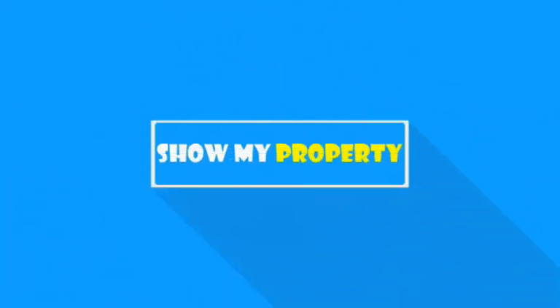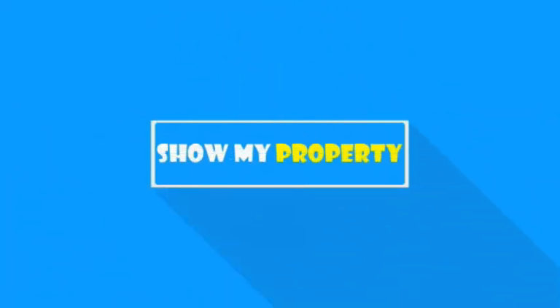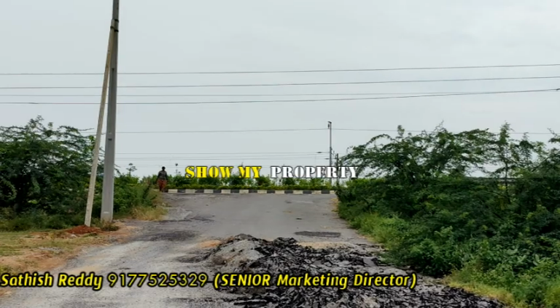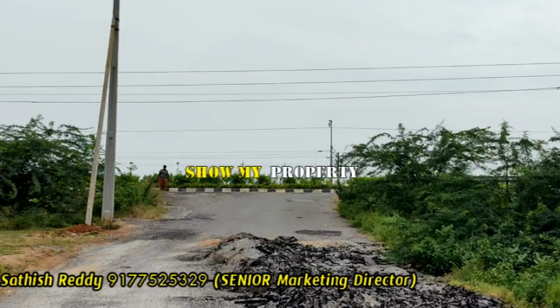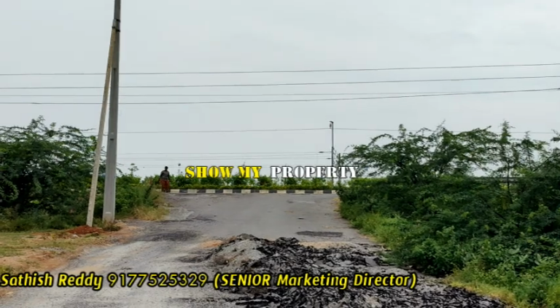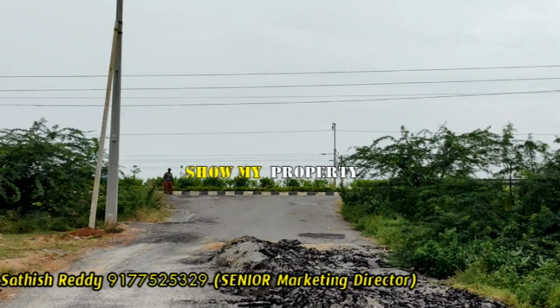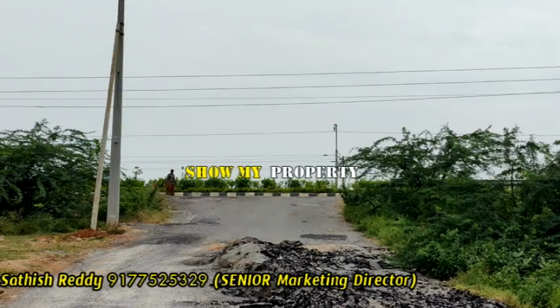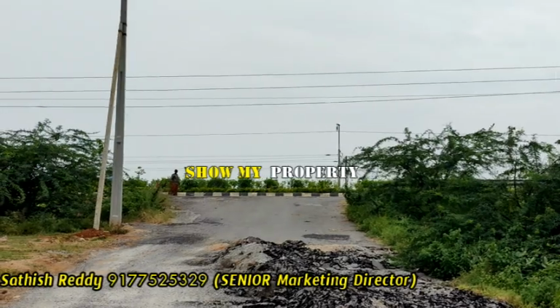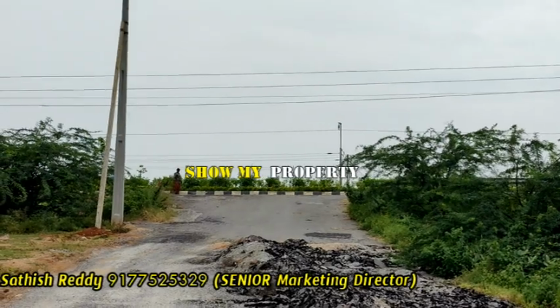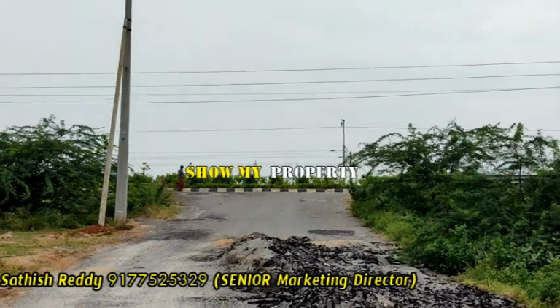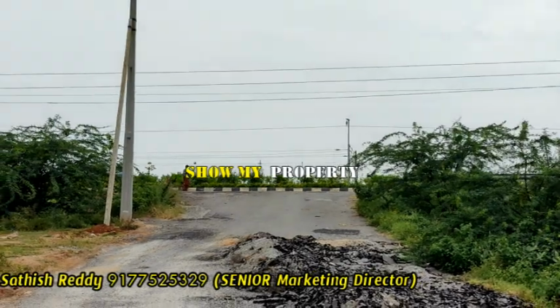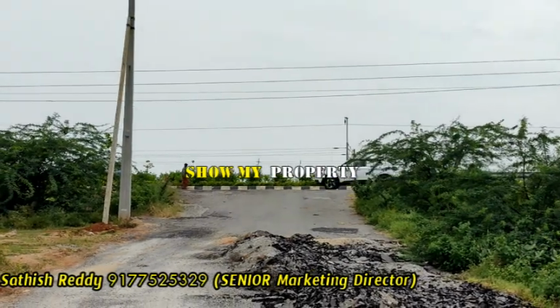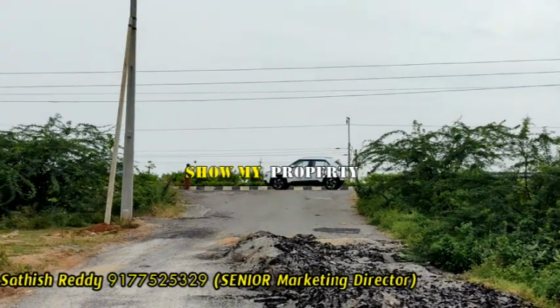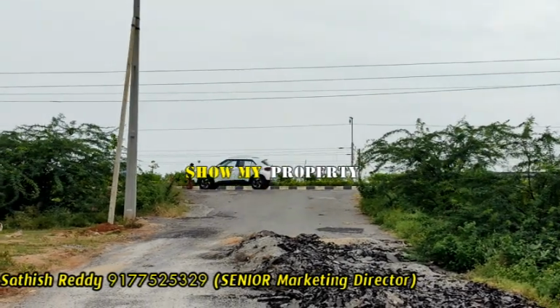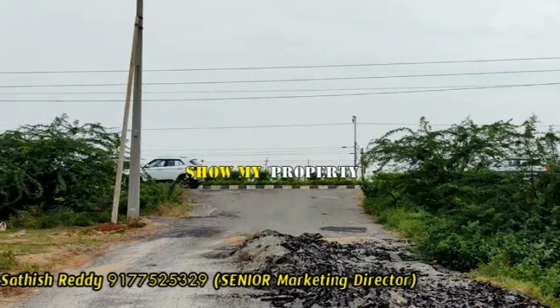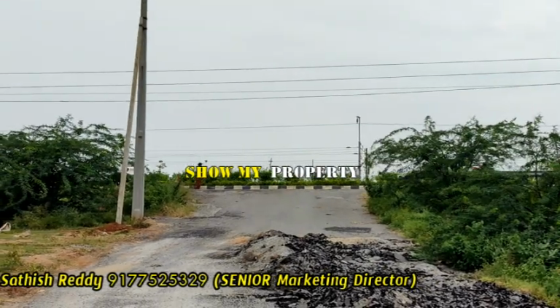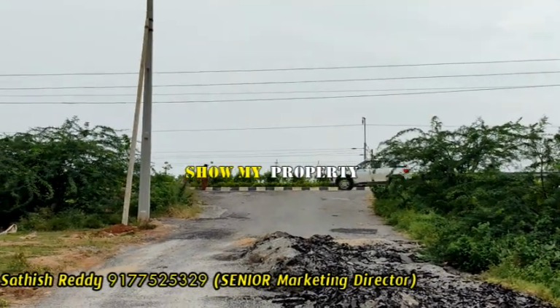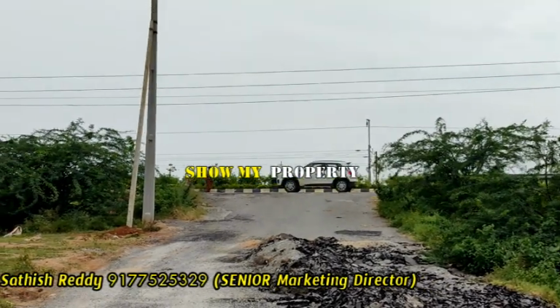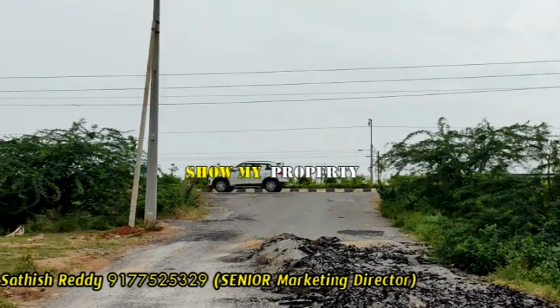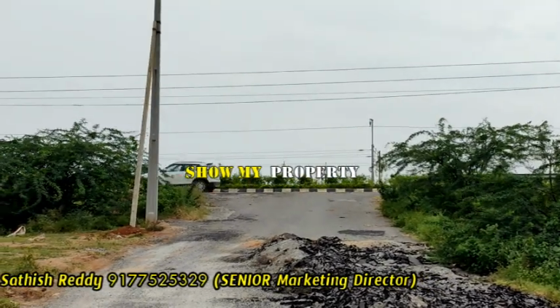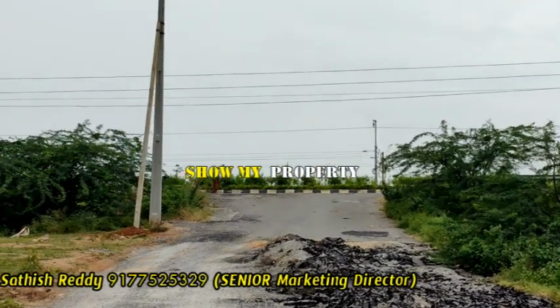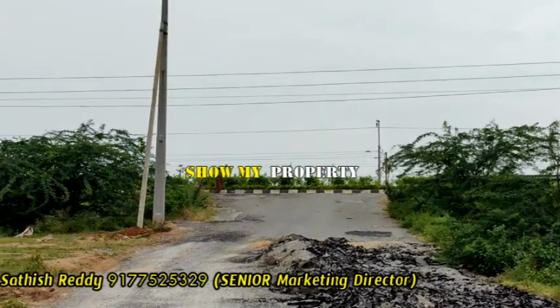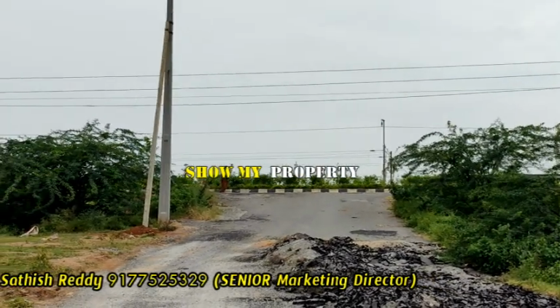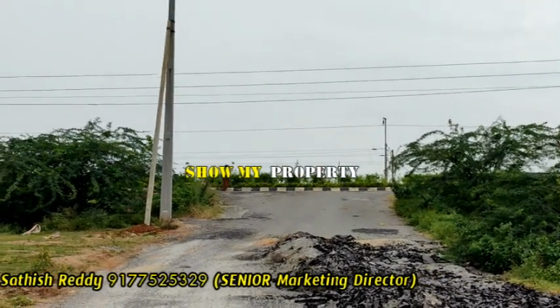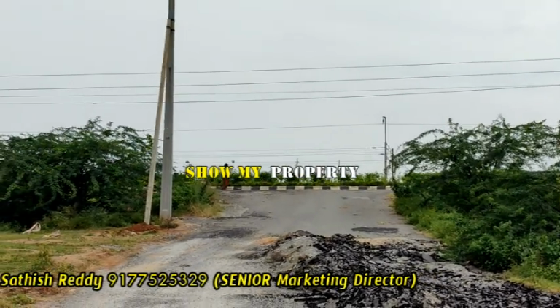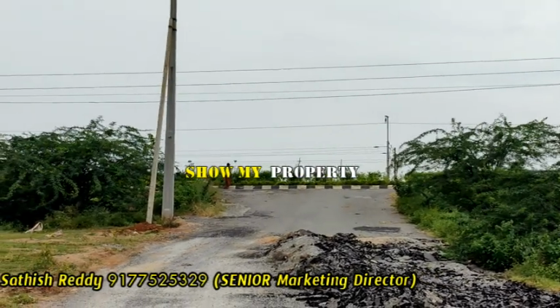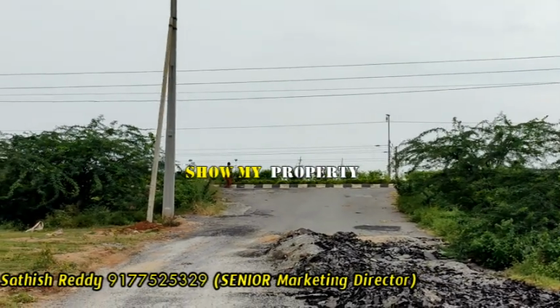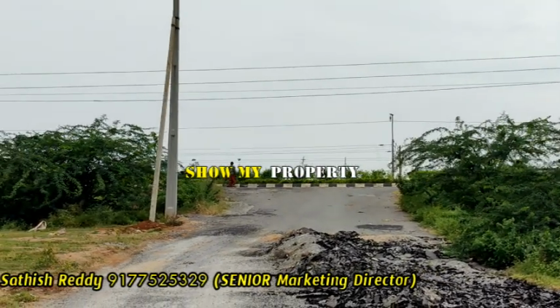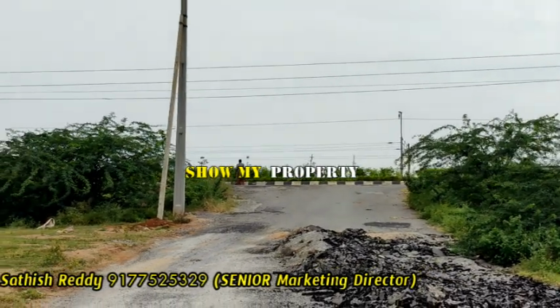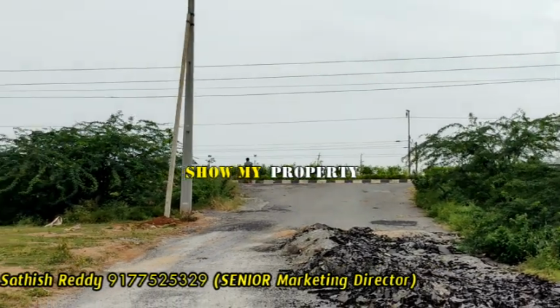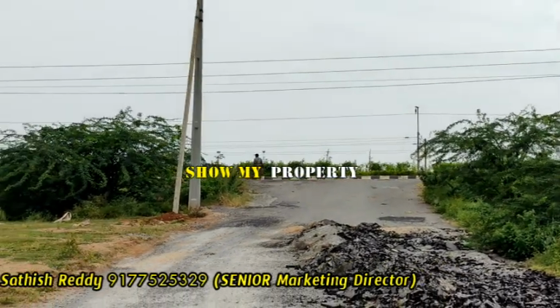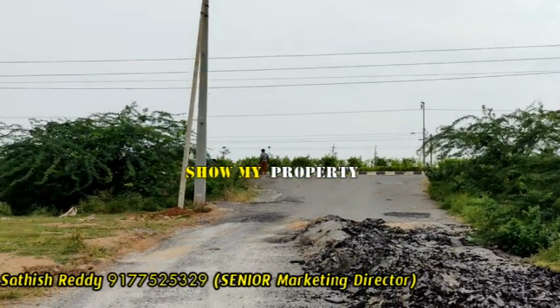Hello friends, welcome to our channel, Show My Property. Now you are on the Varangal Highway.